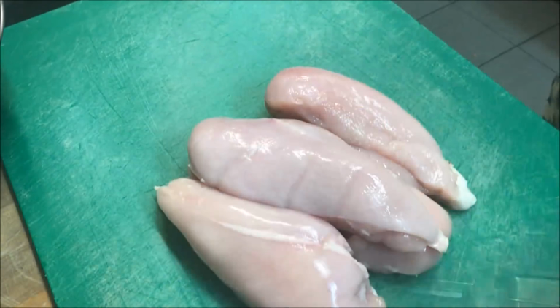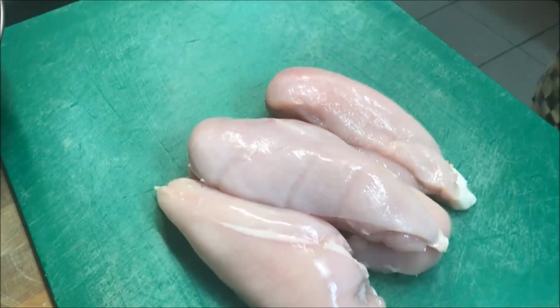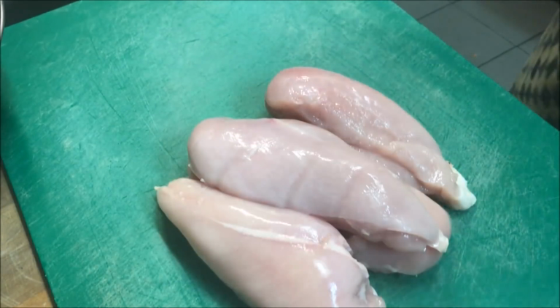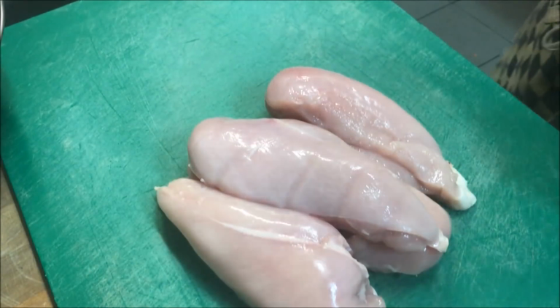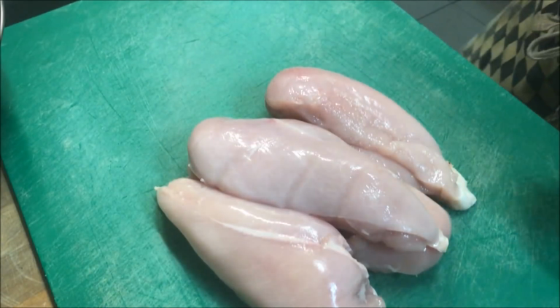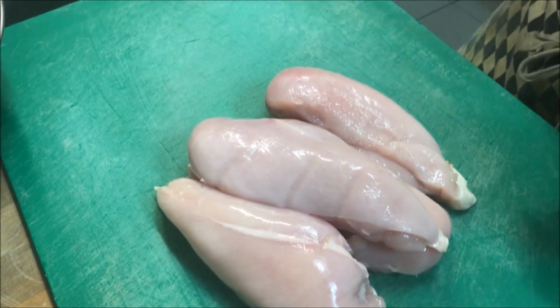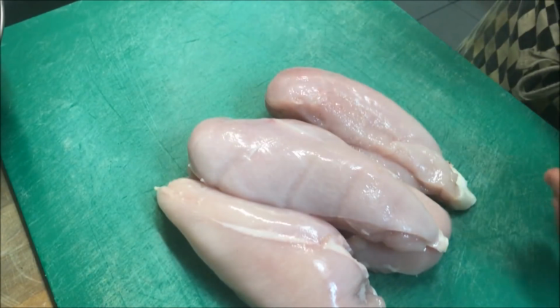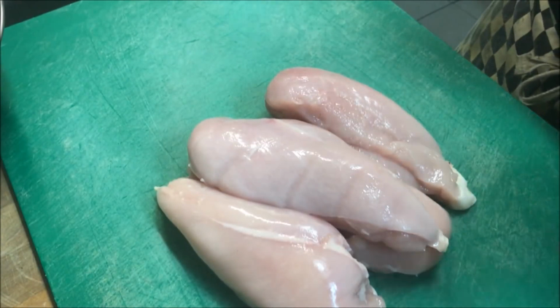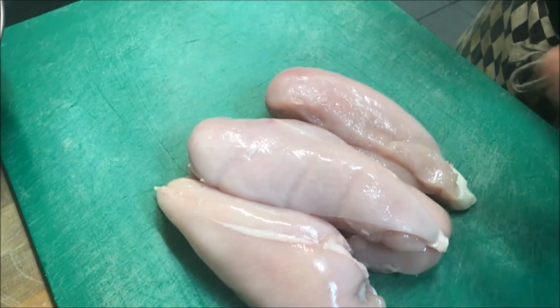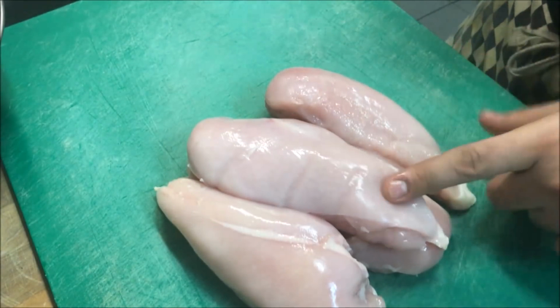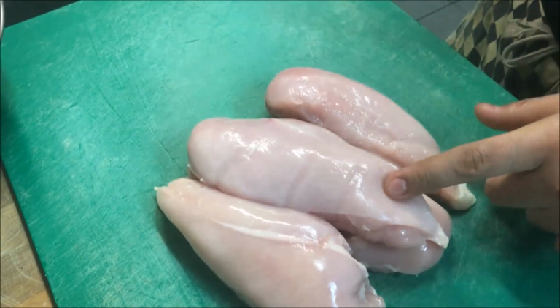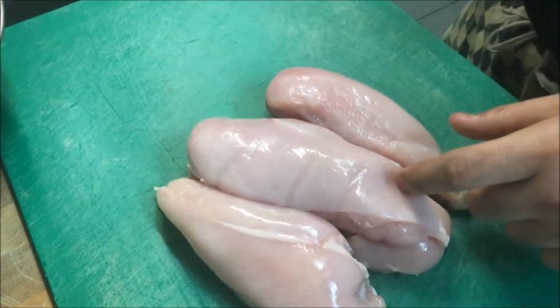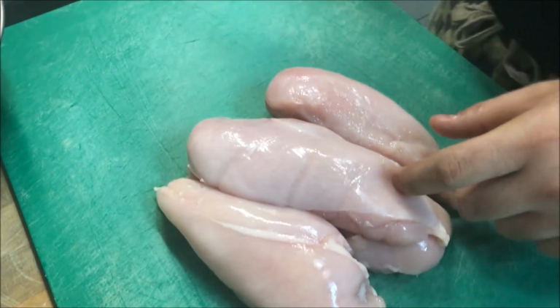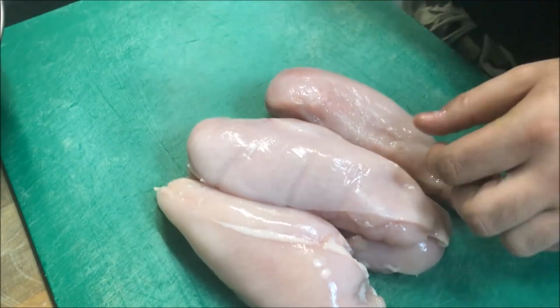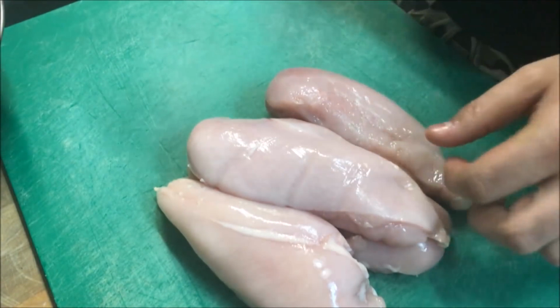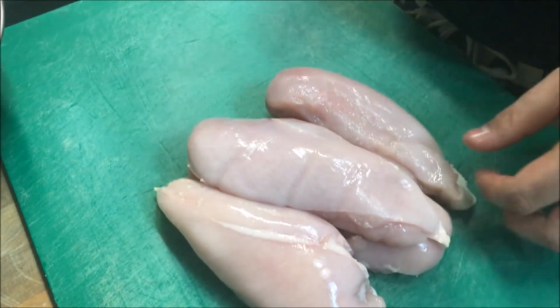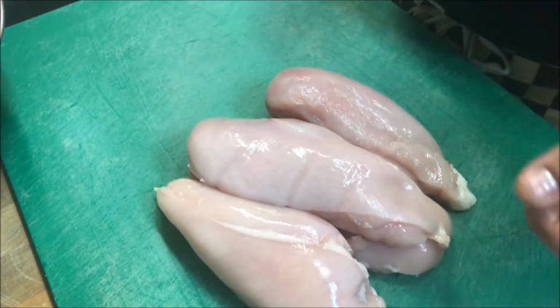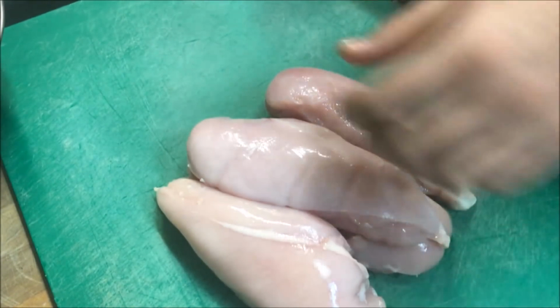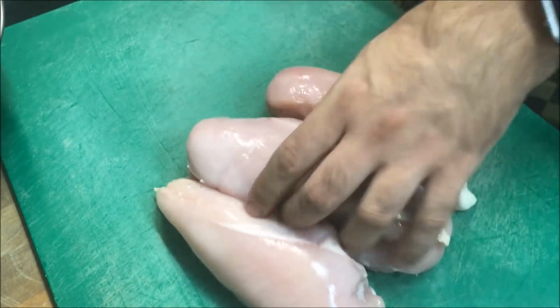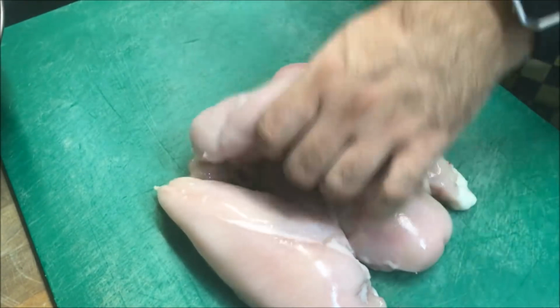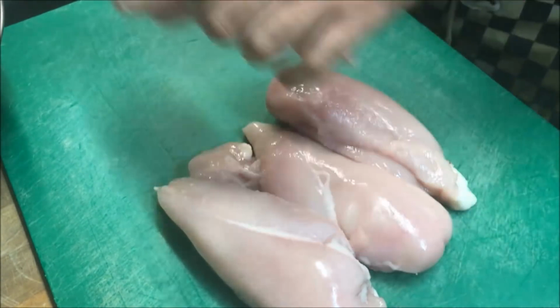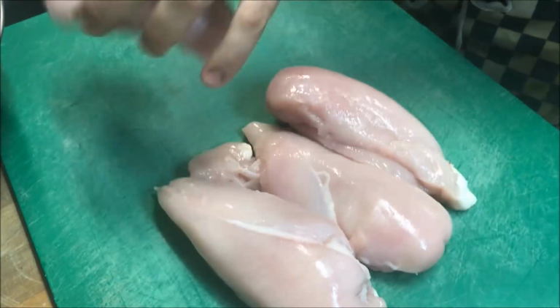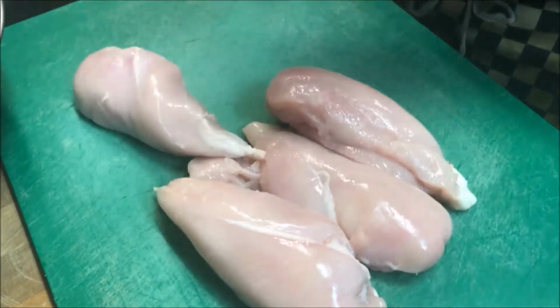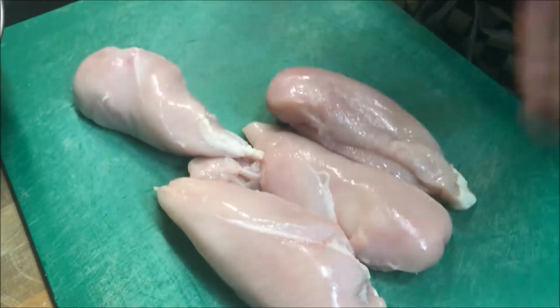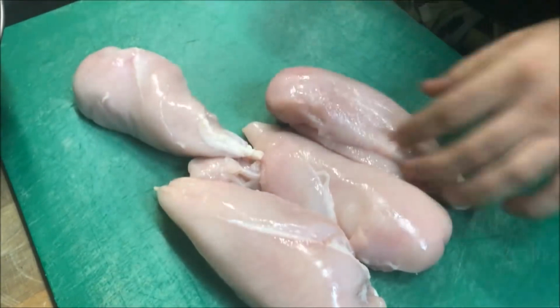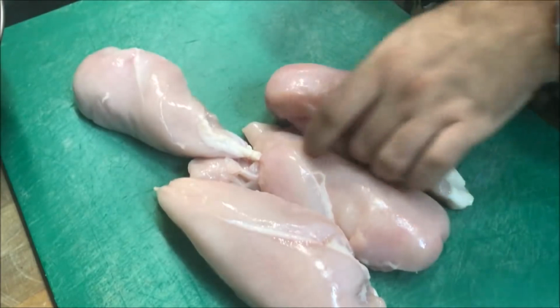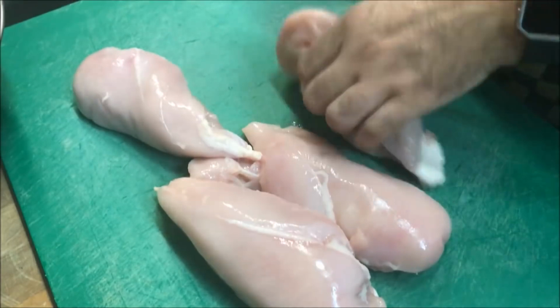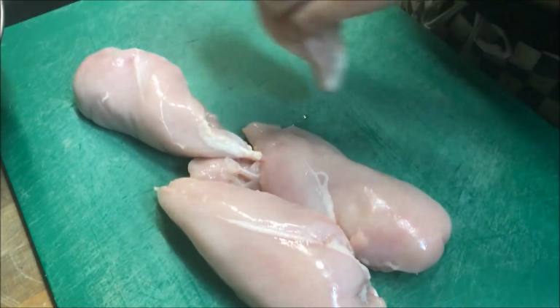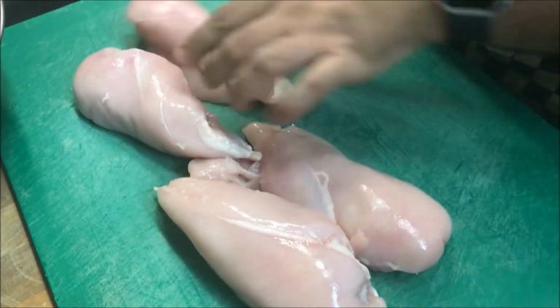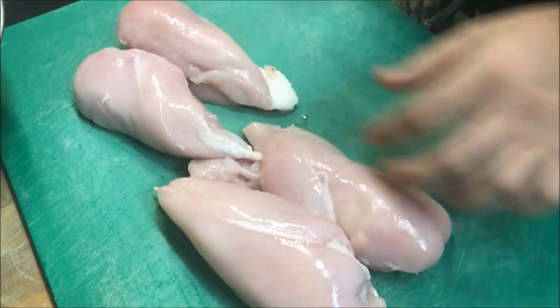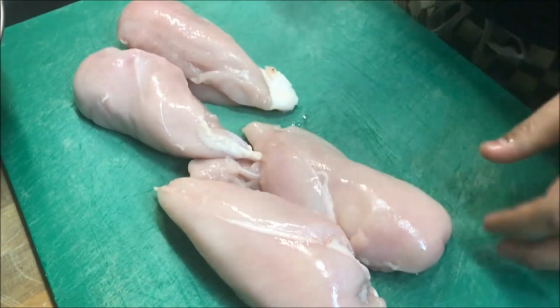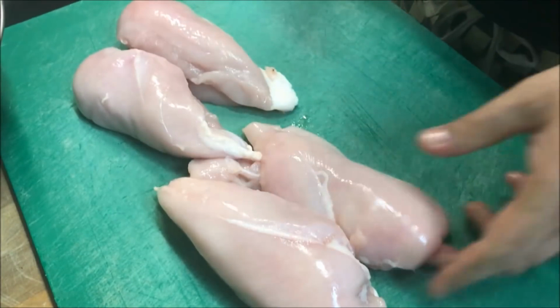Okay guys, so I'll be doing this recipe based on 4 chicken breasts. If you prefer, you can use chicken thighs.